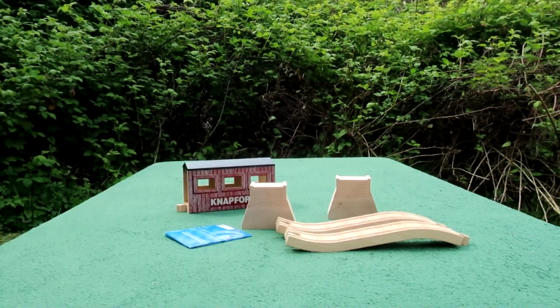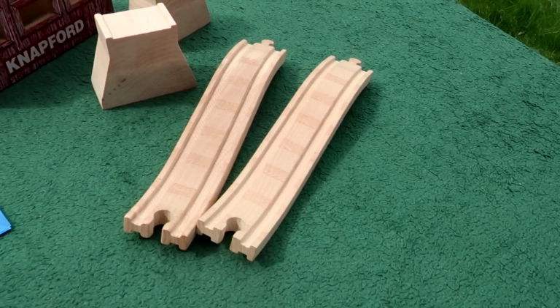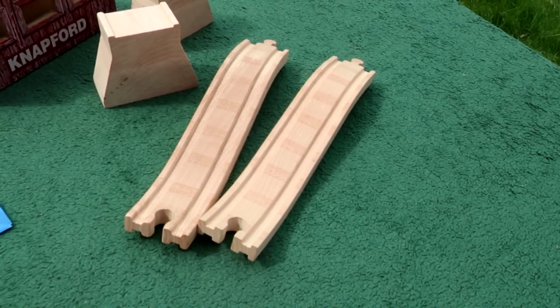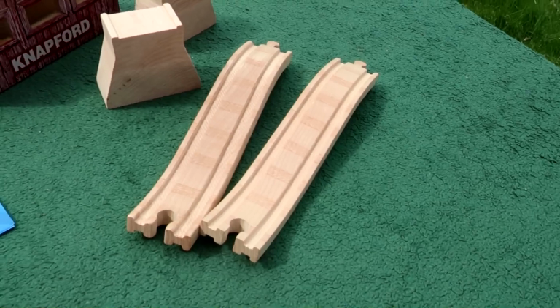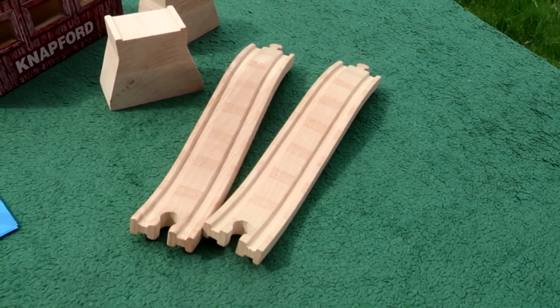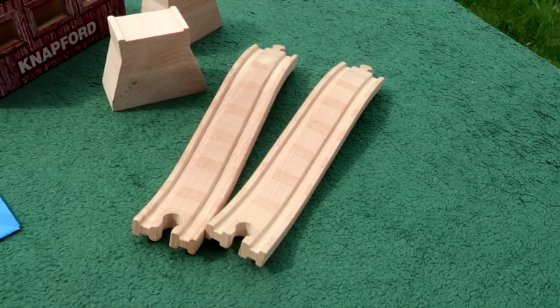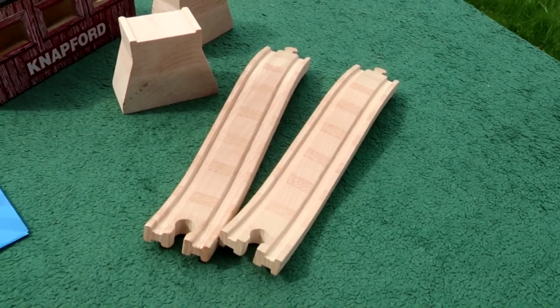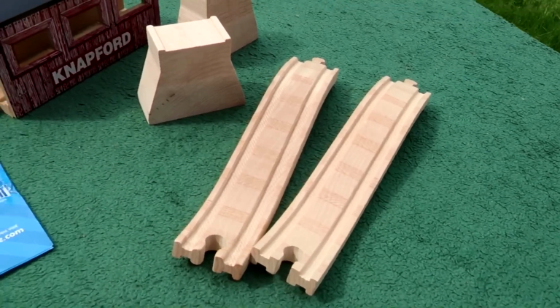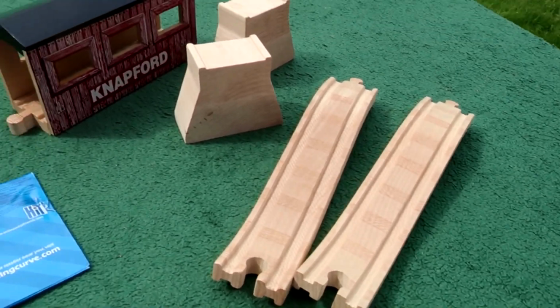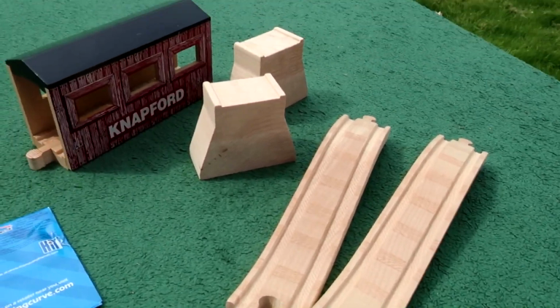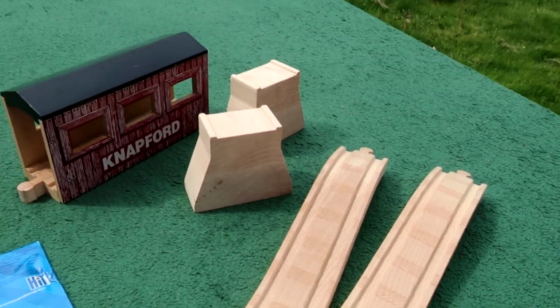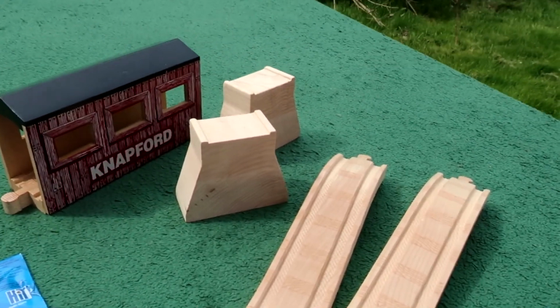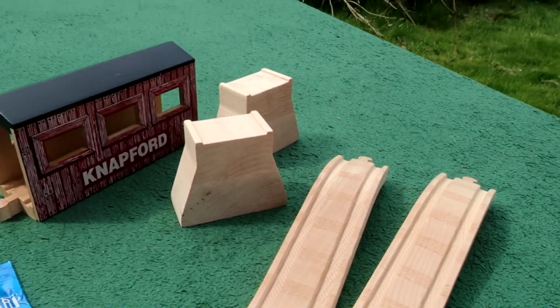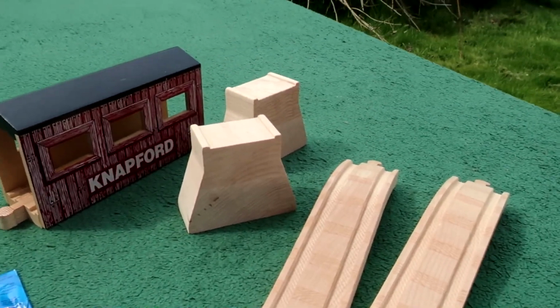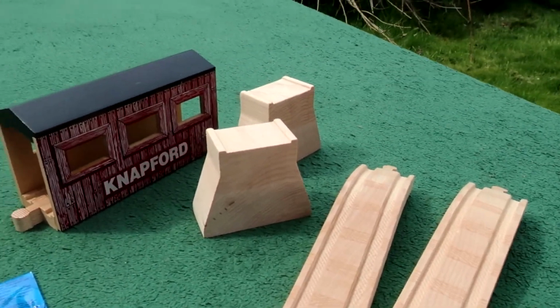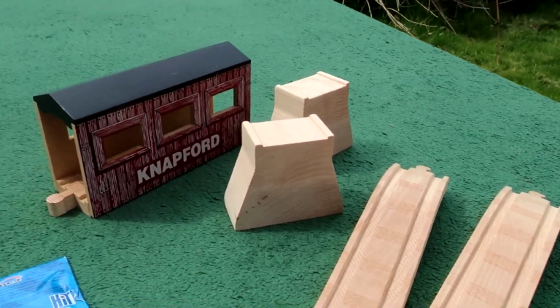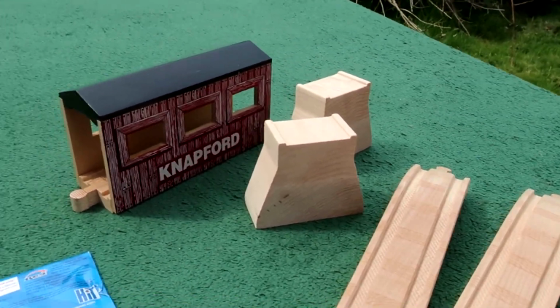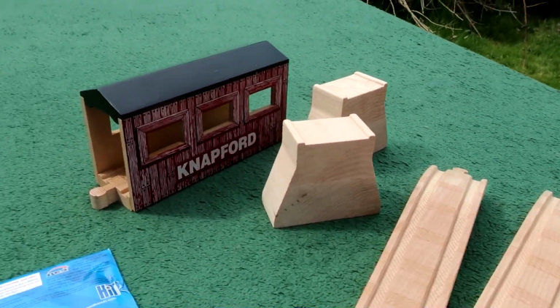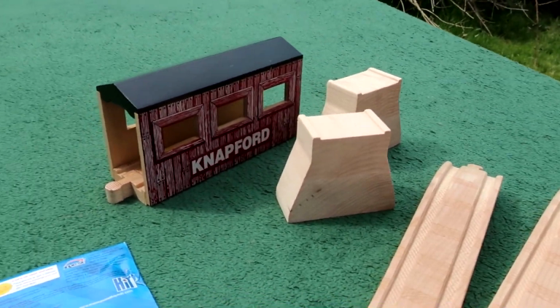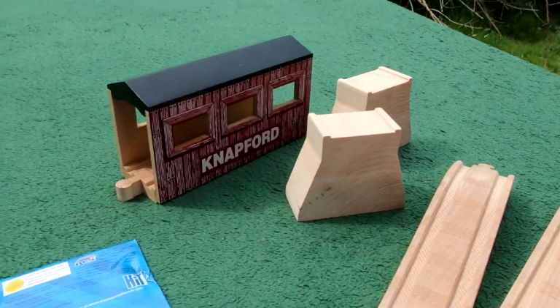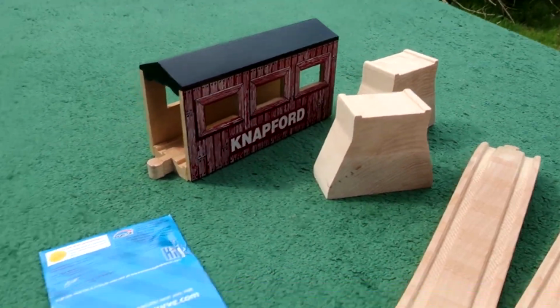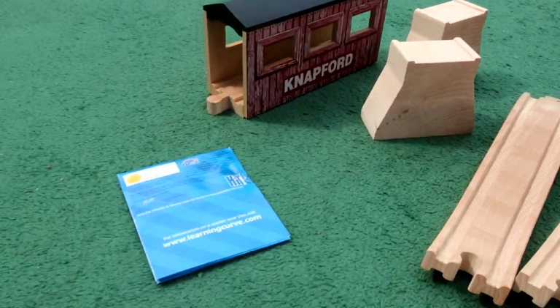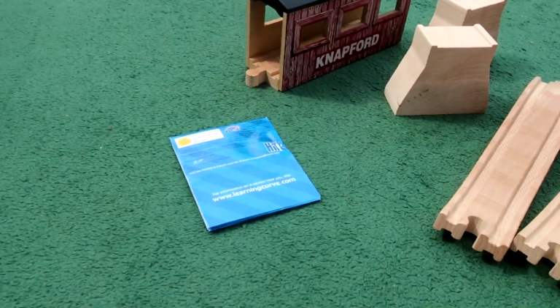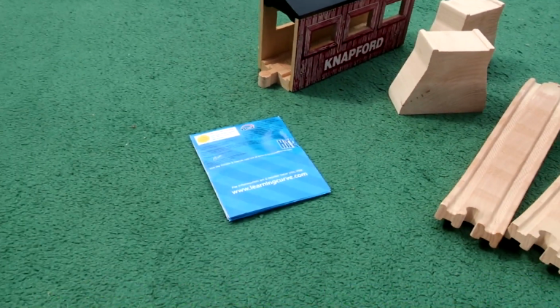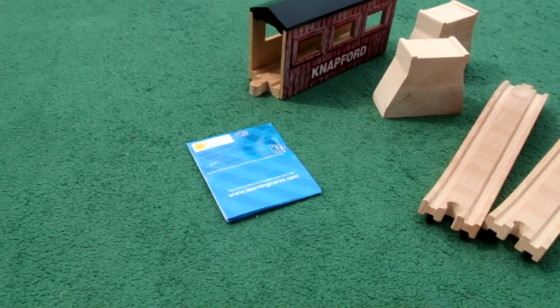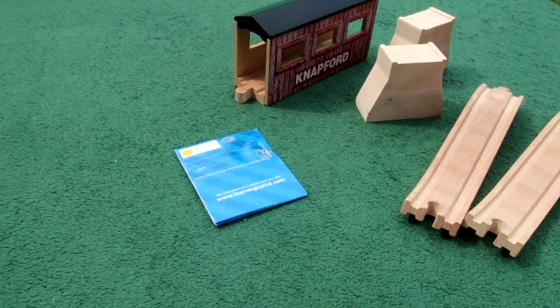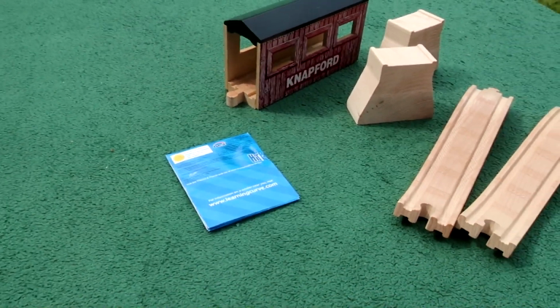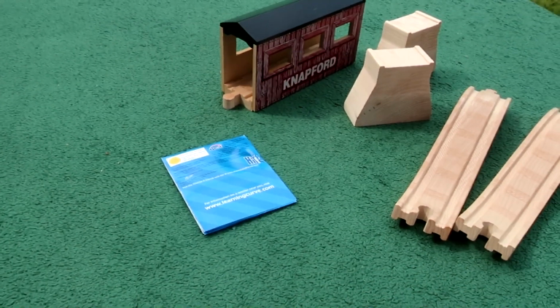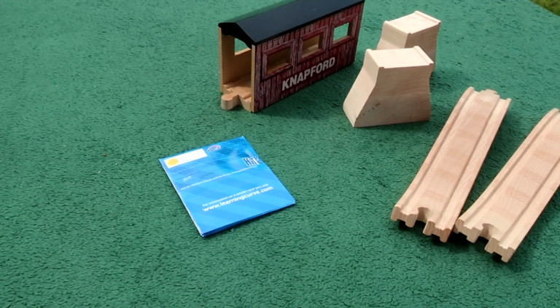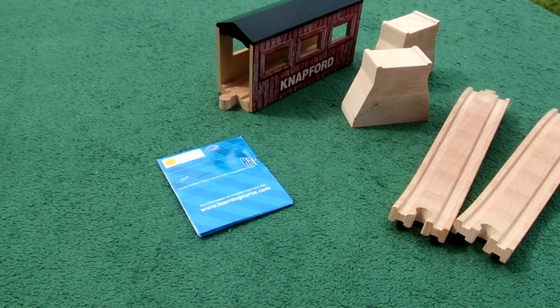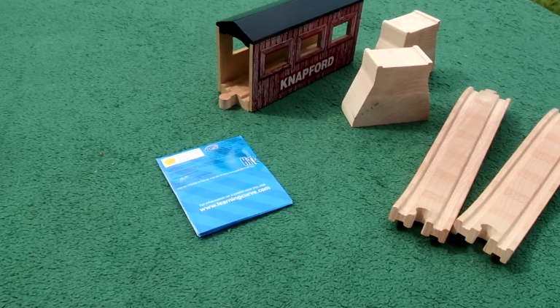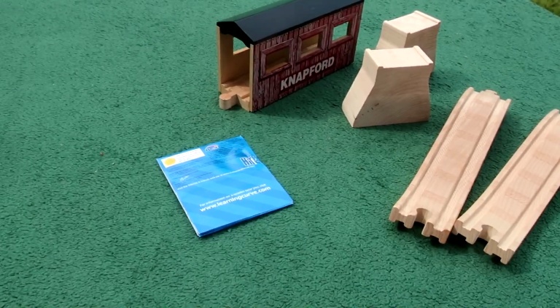We have two pieces of ascending track, two risers, the covered bridge piece itself, and a pamphlet.